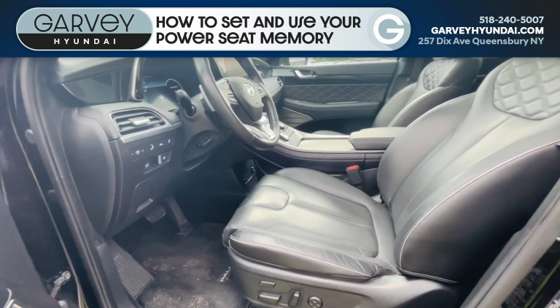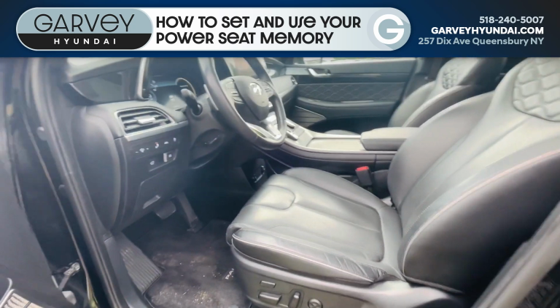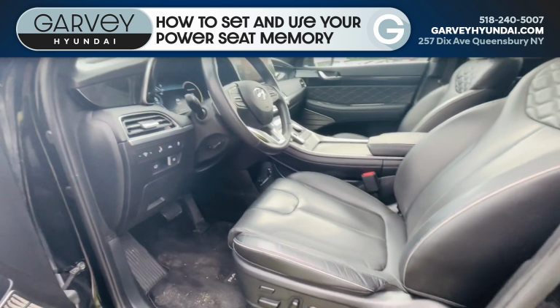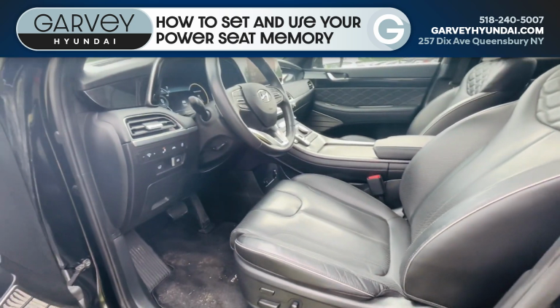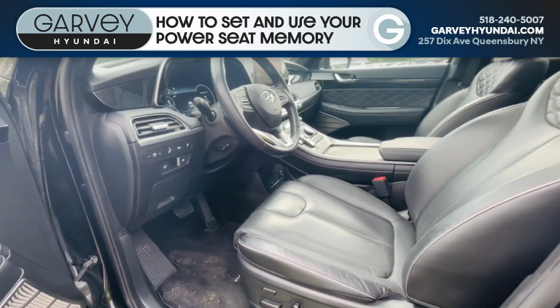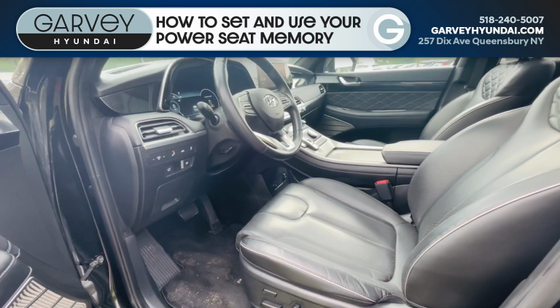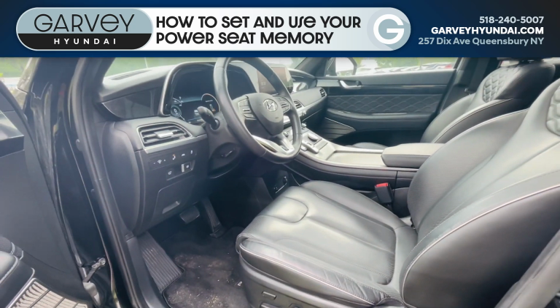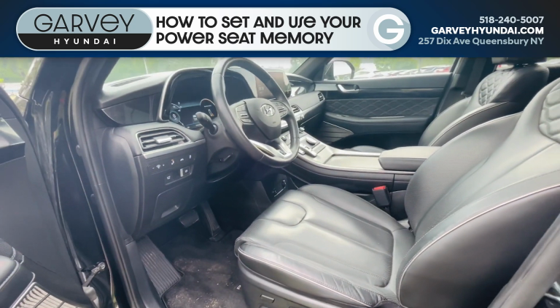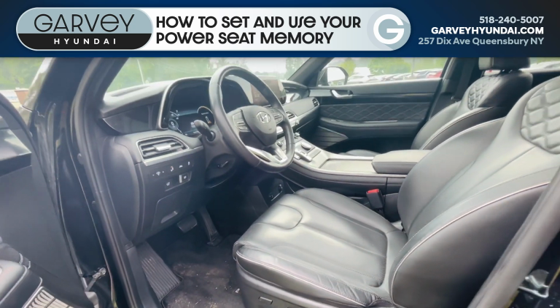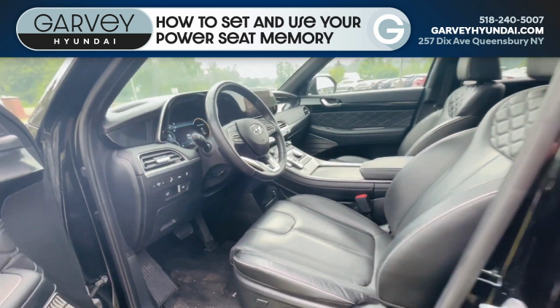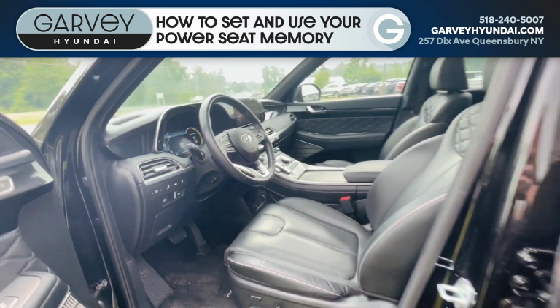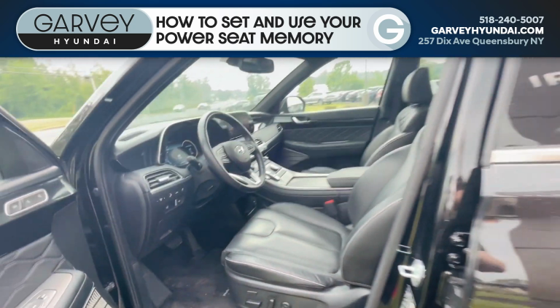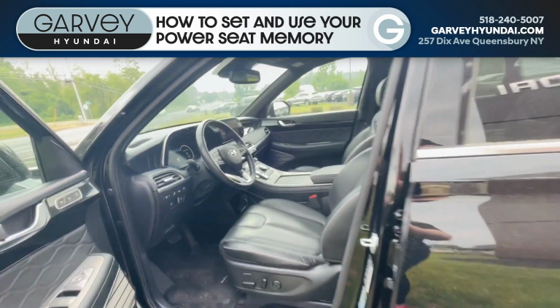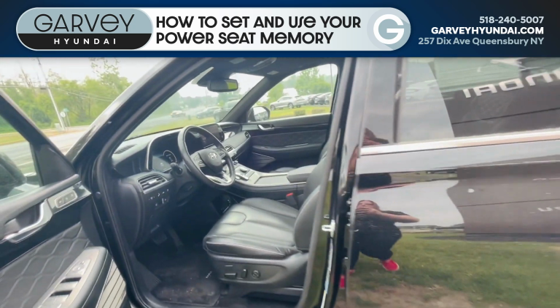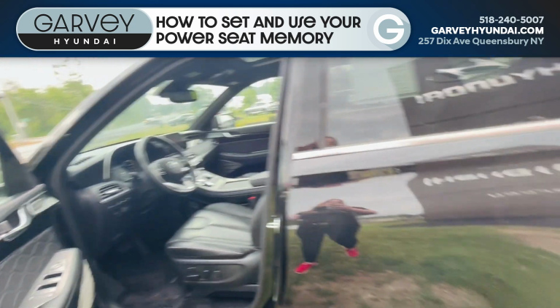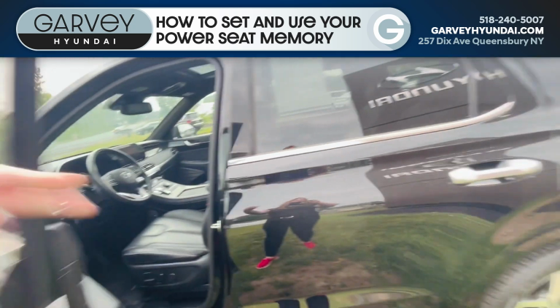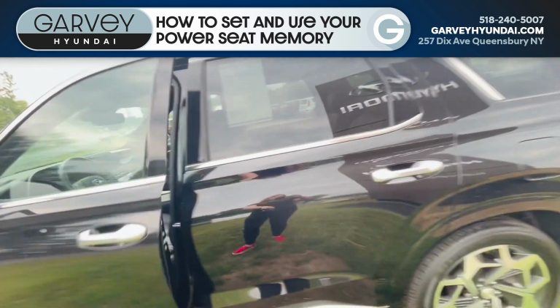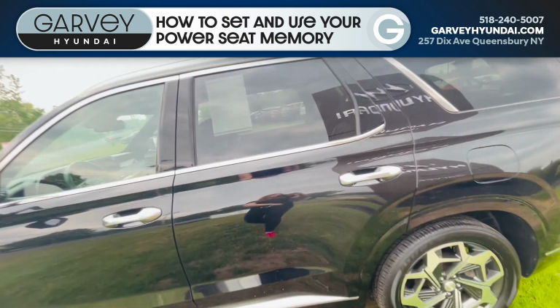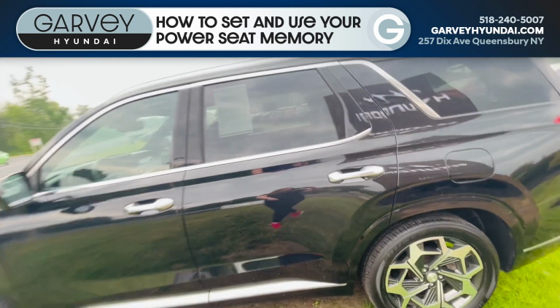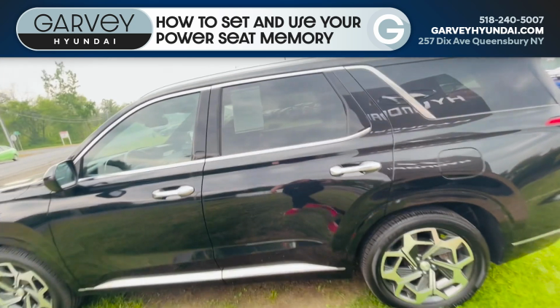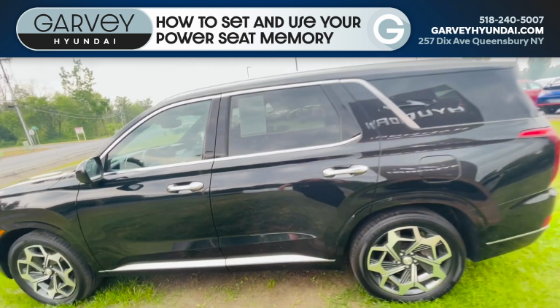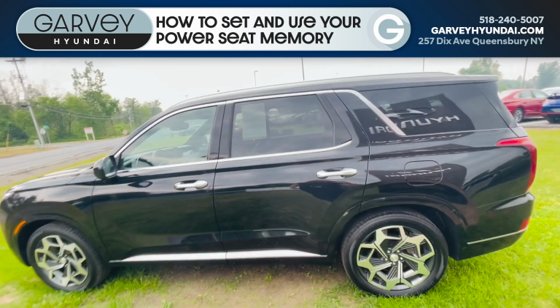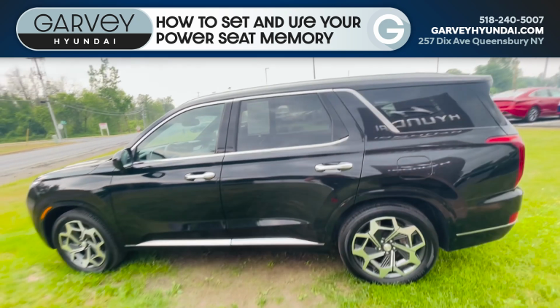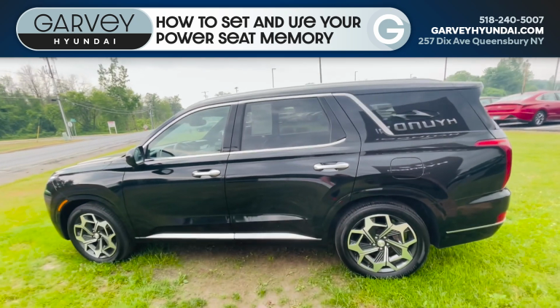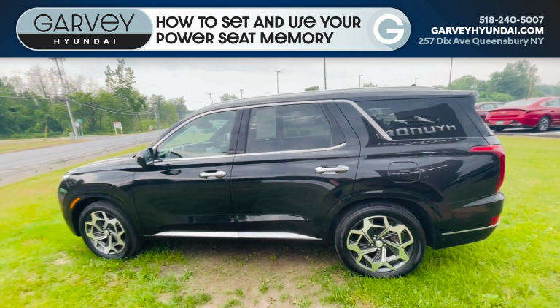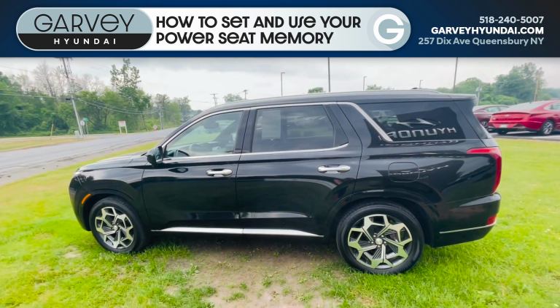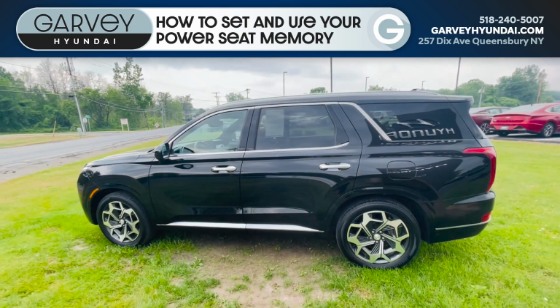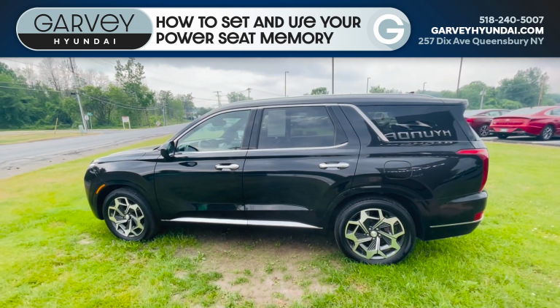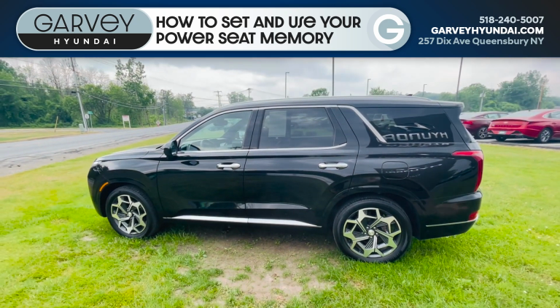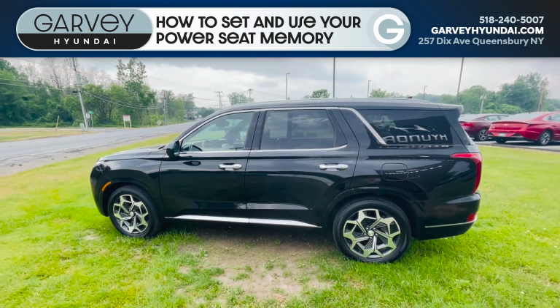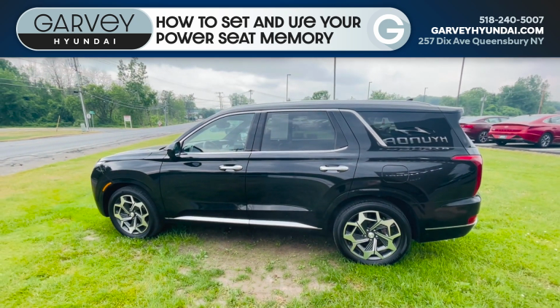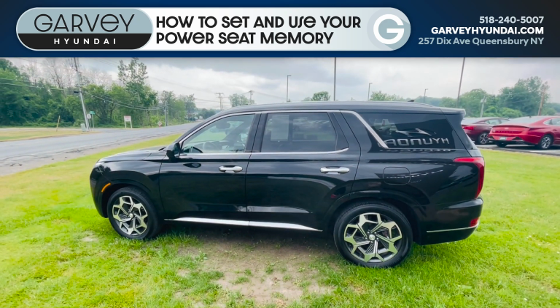Great for two drivers in the home. Come on, check this out — Palisade Calligraphy 2021, only here at Garvey Hyundai in Queensbury.